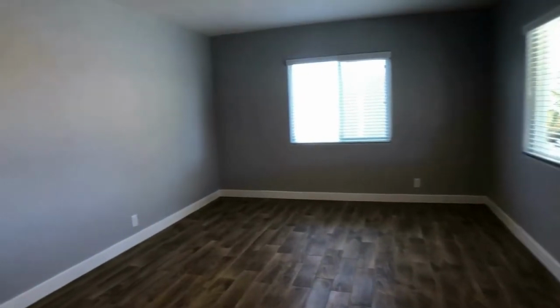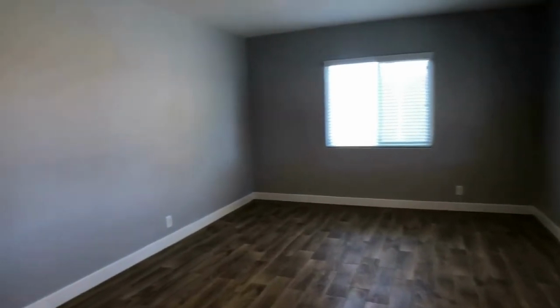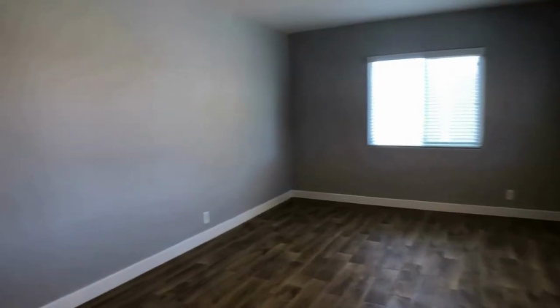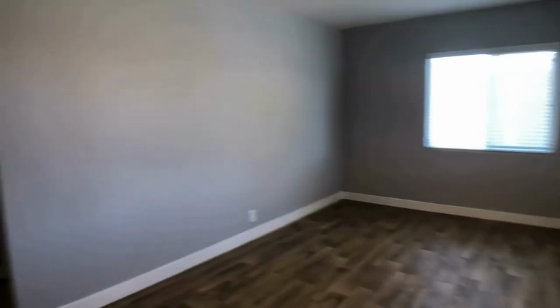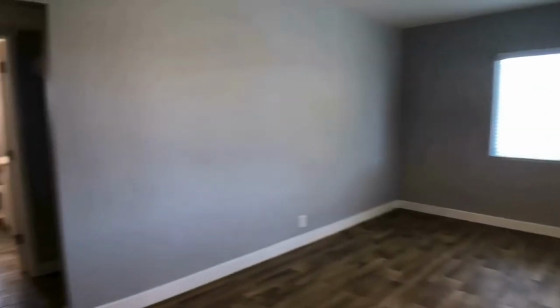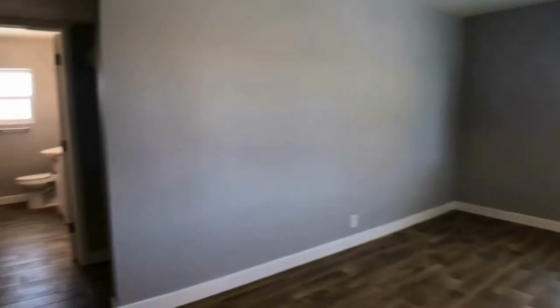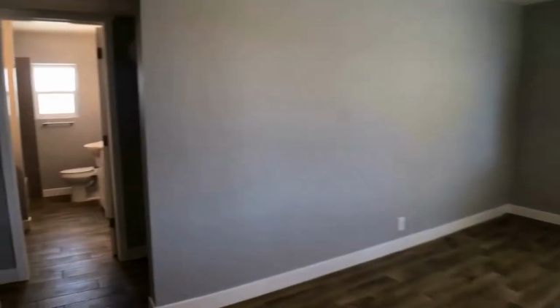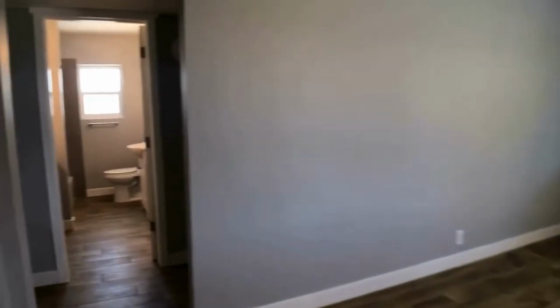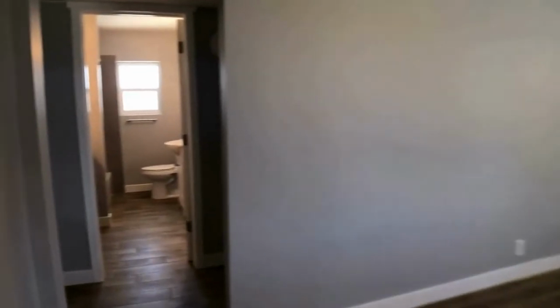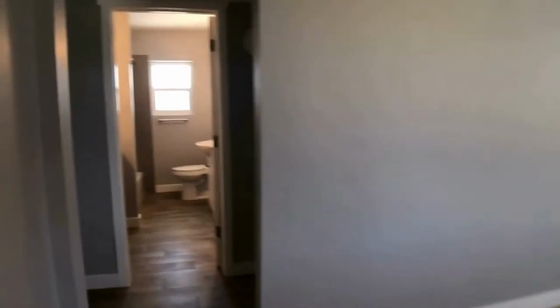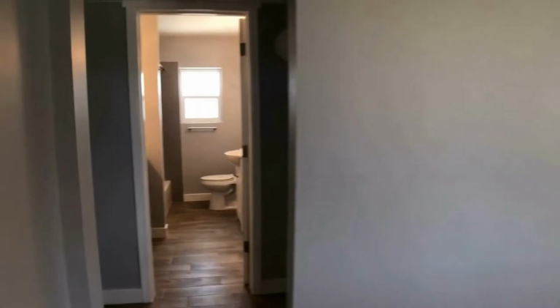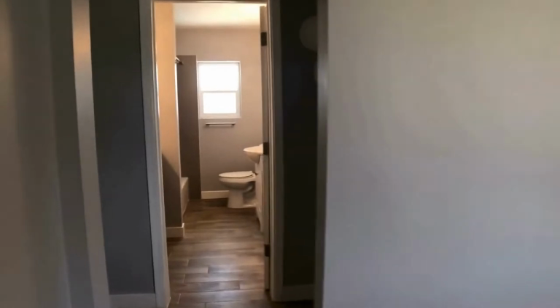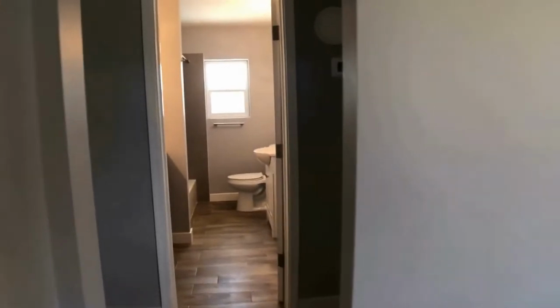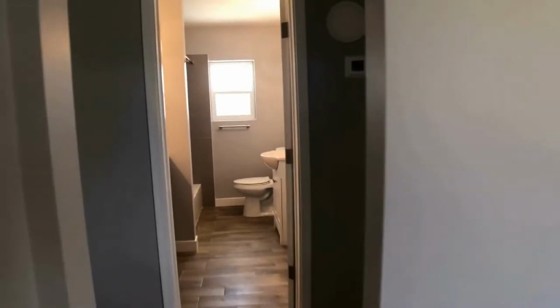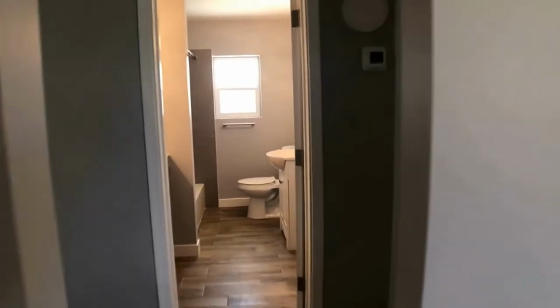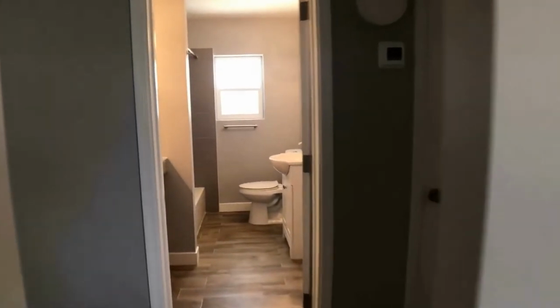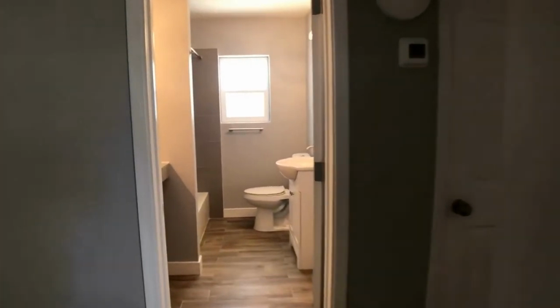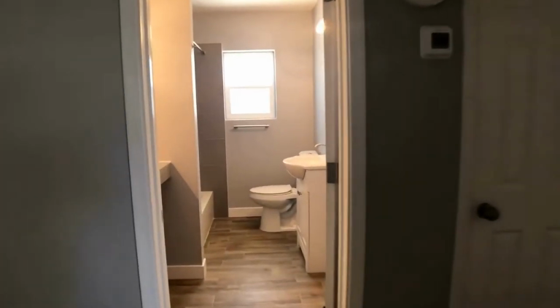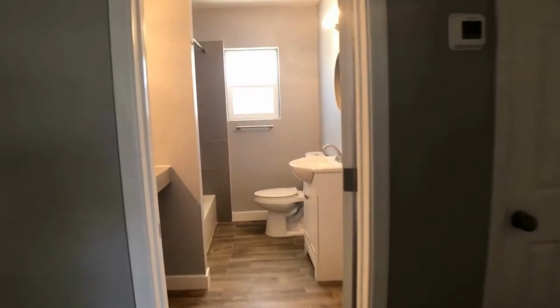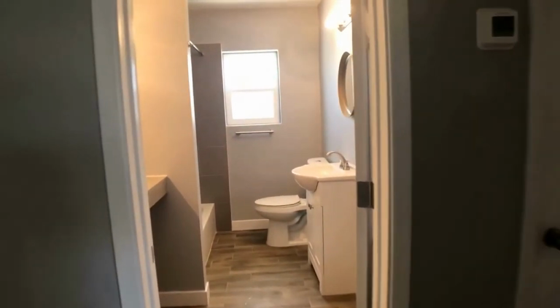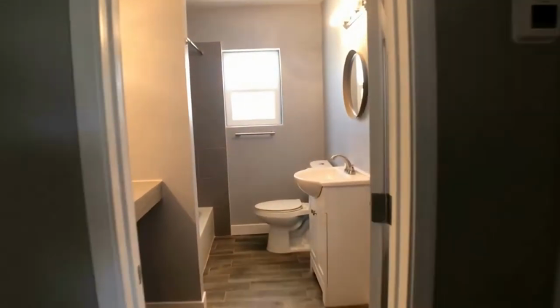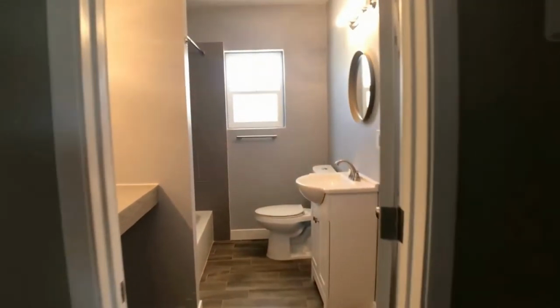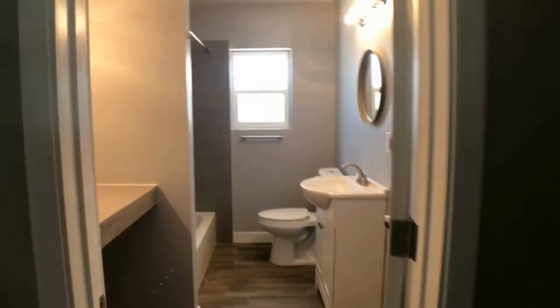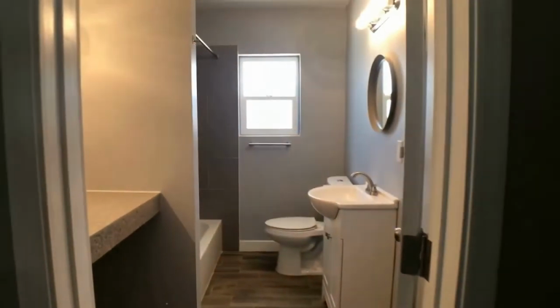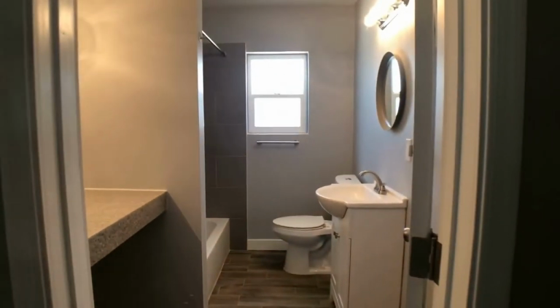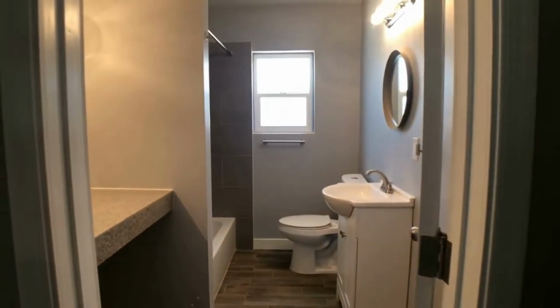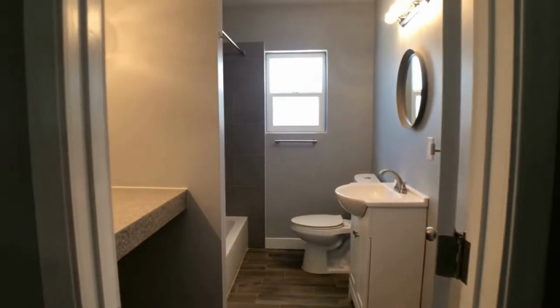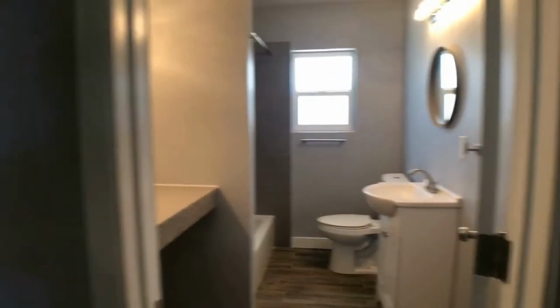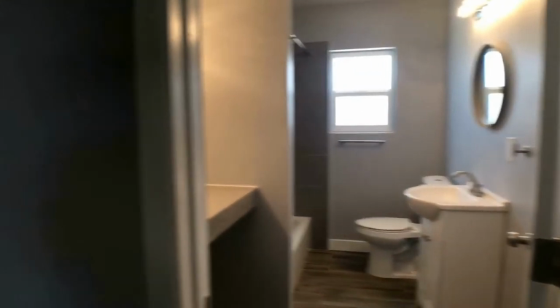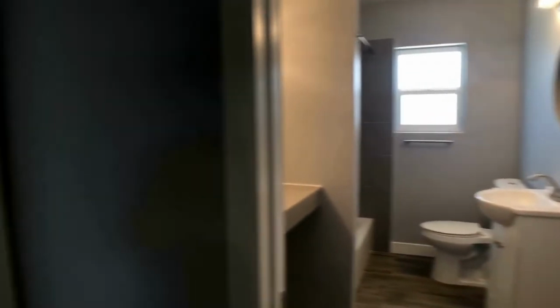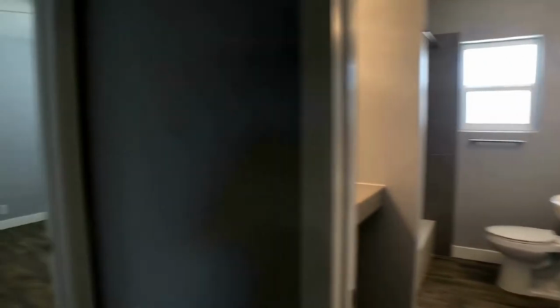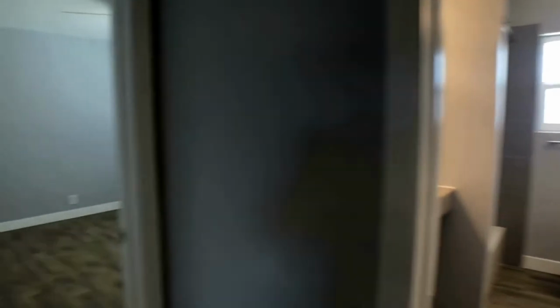We'll take you down and show you where the bedrooms are. As you come through the hallway, you'll notice the bathroom separates the bedrooms, so this is a great split floor plan.